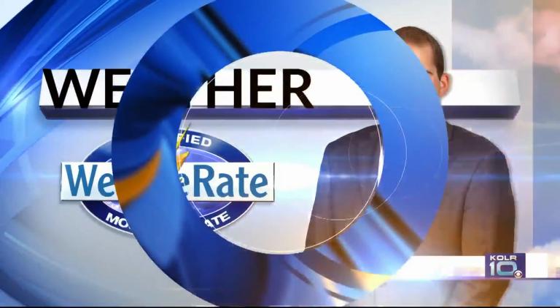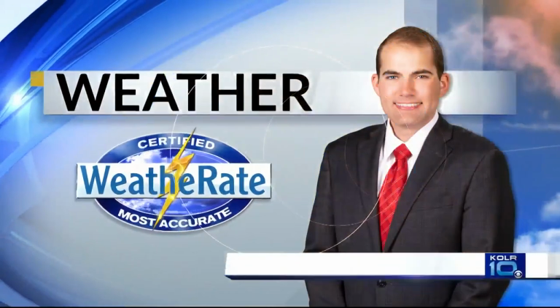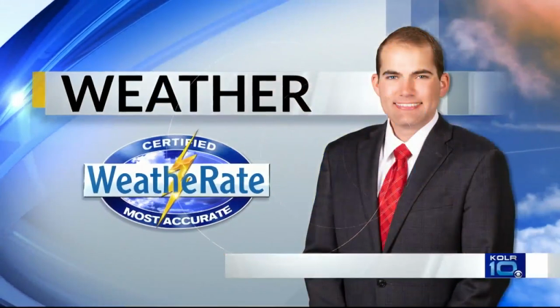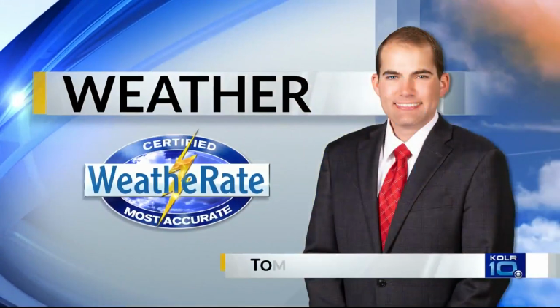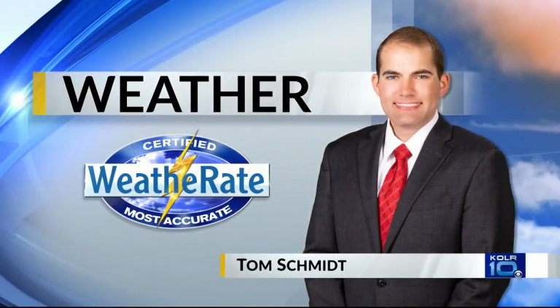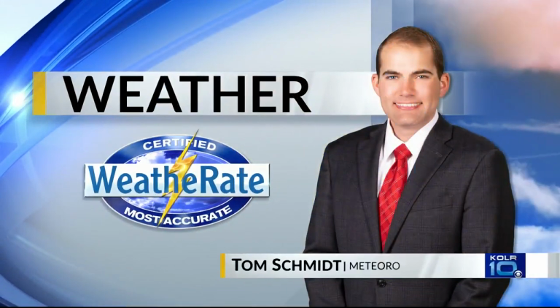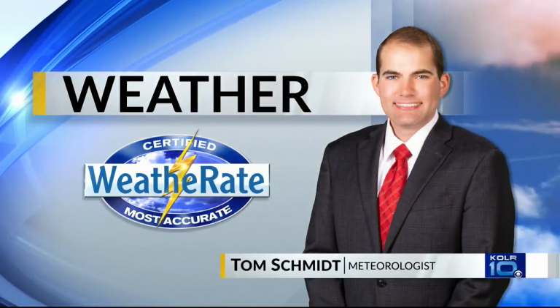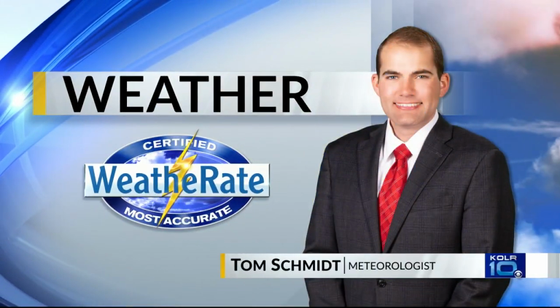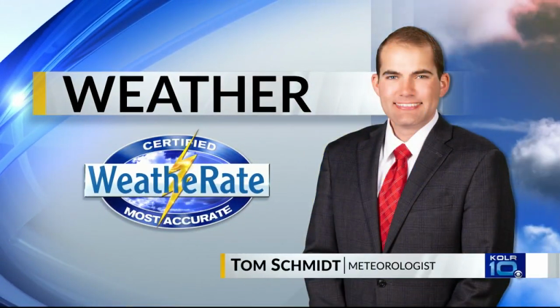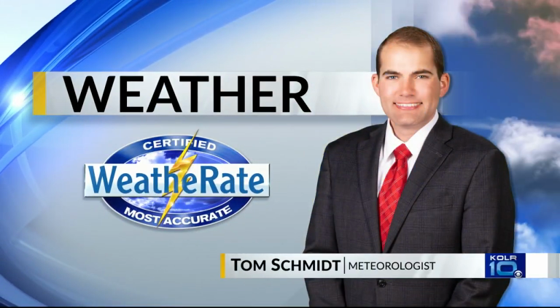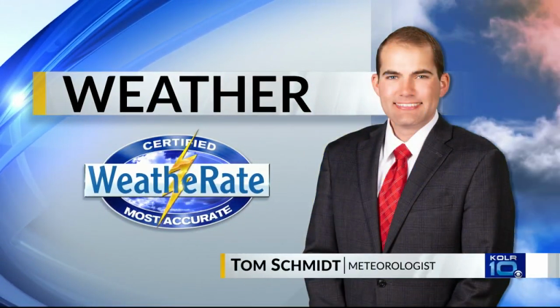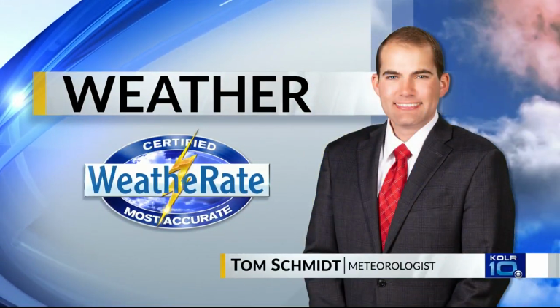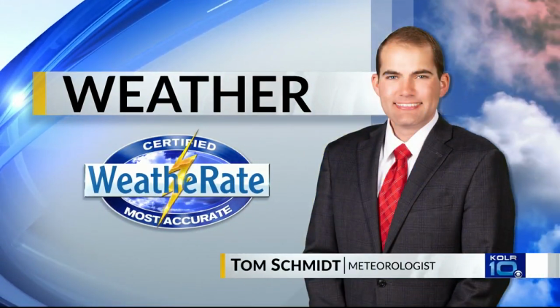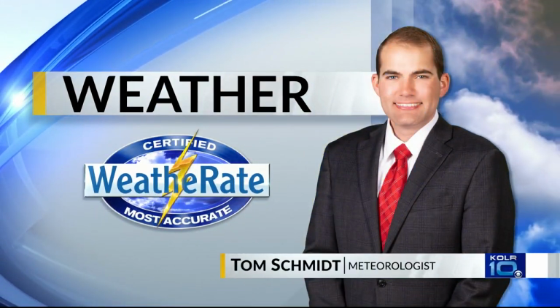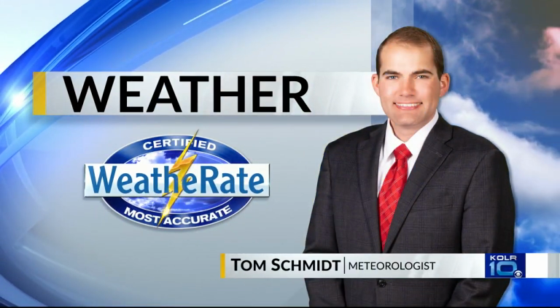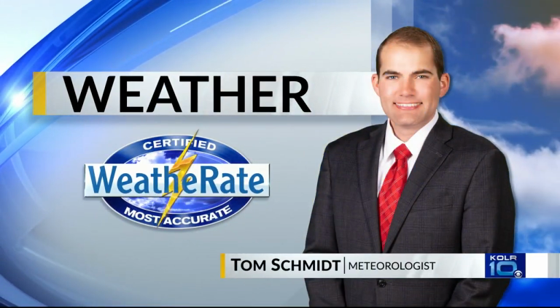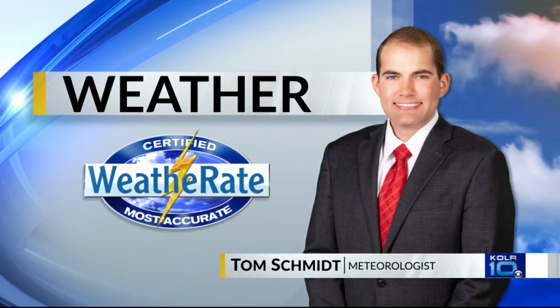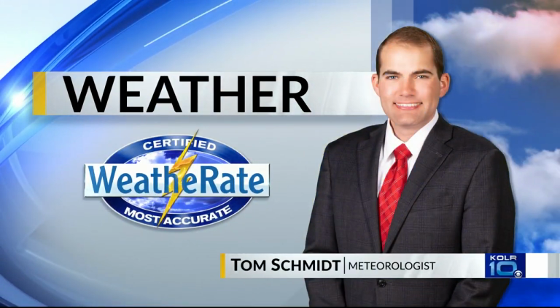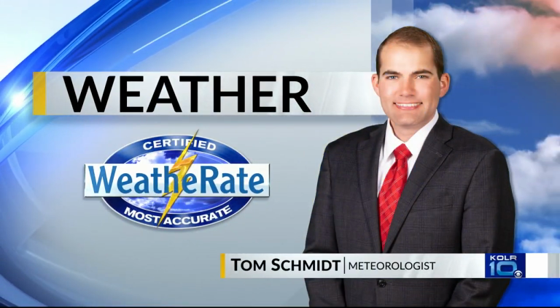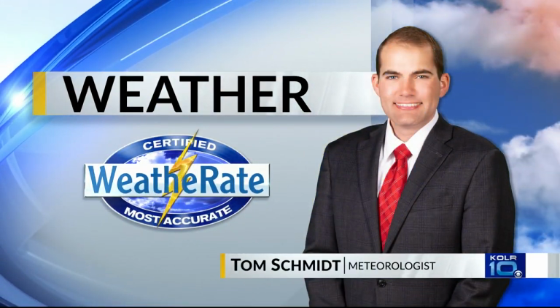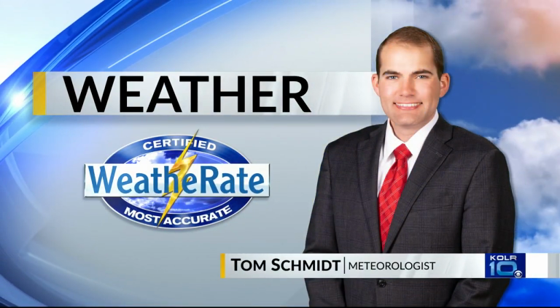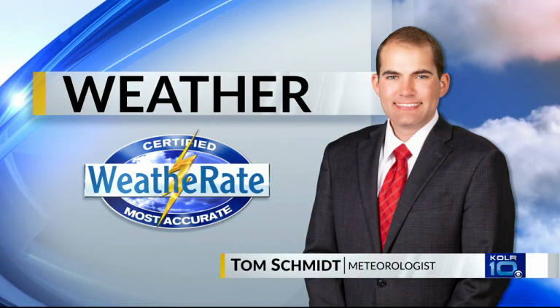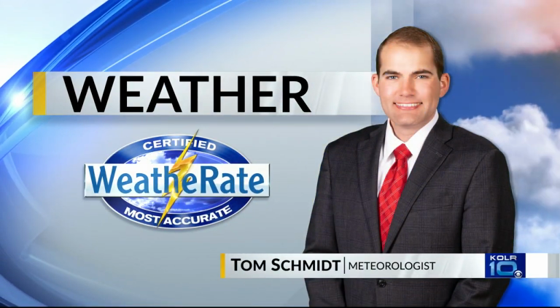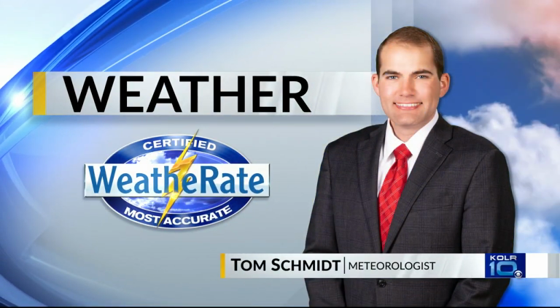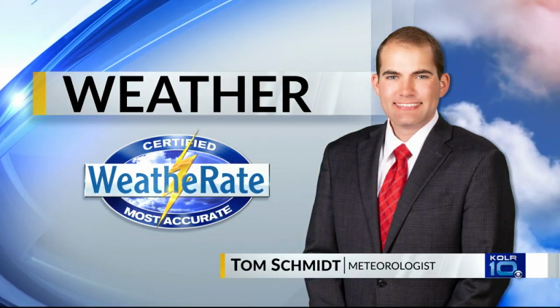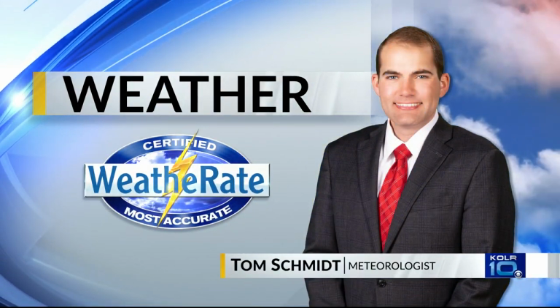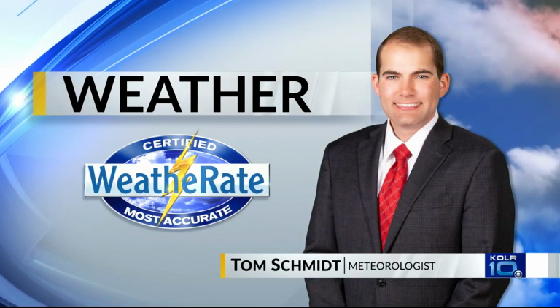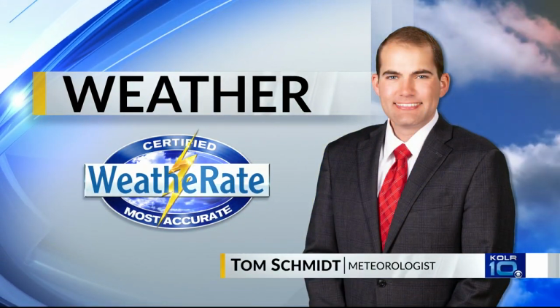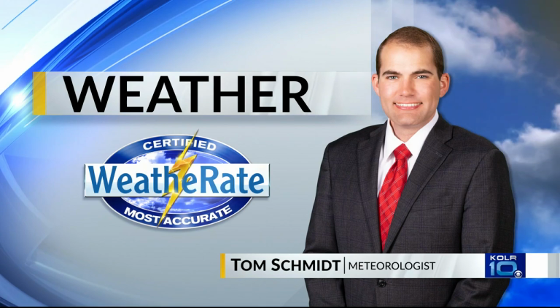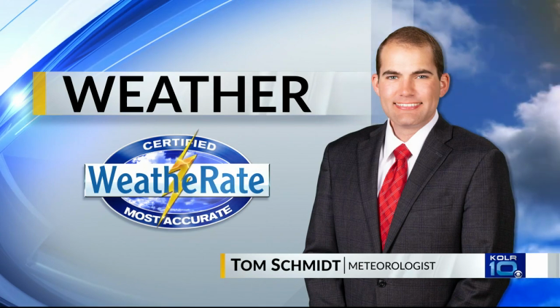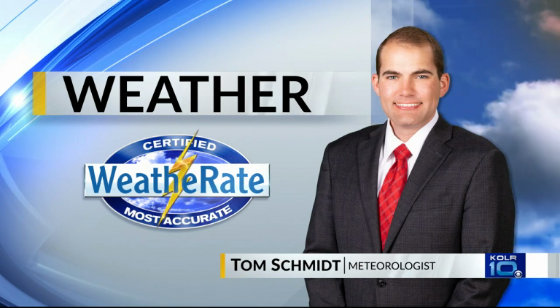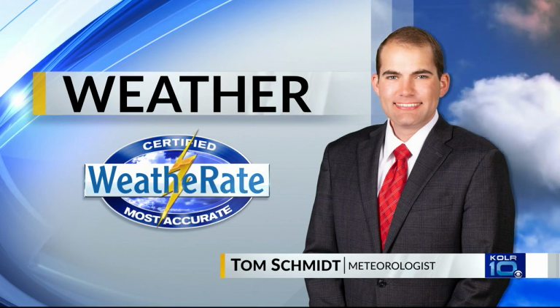Now, meteorologist Tom Schmidt, certified by WeatherAid, for the most accurate forecast in the Ozarks.